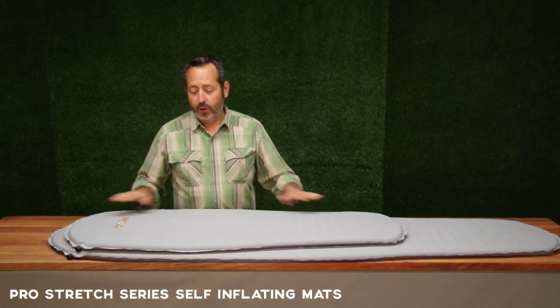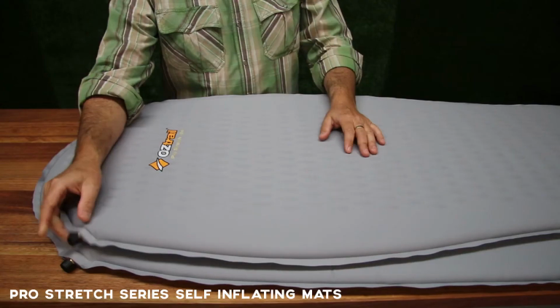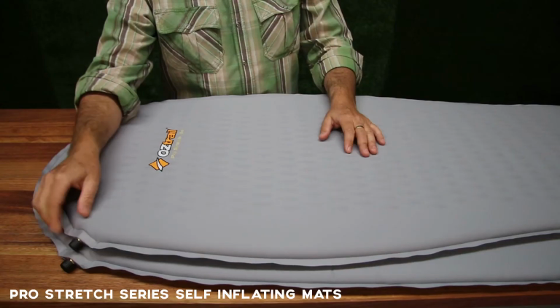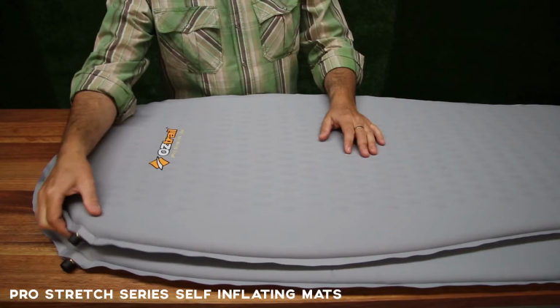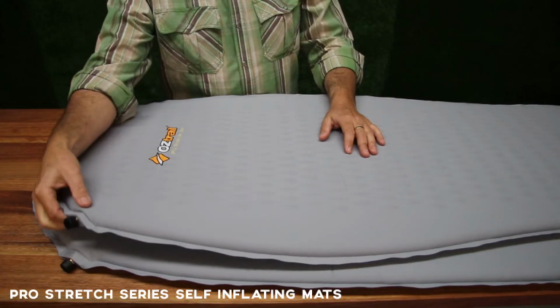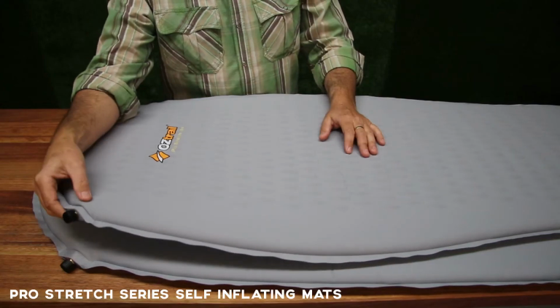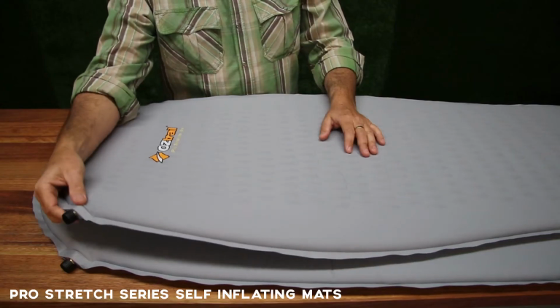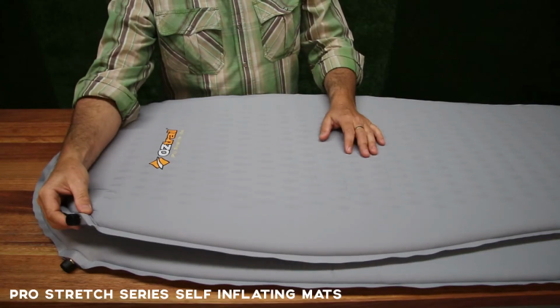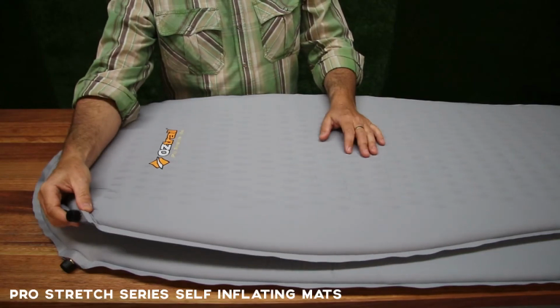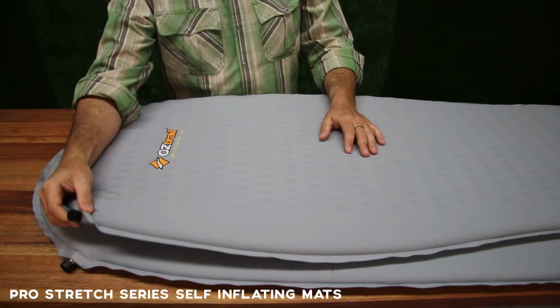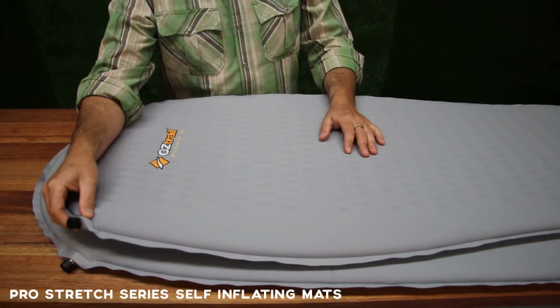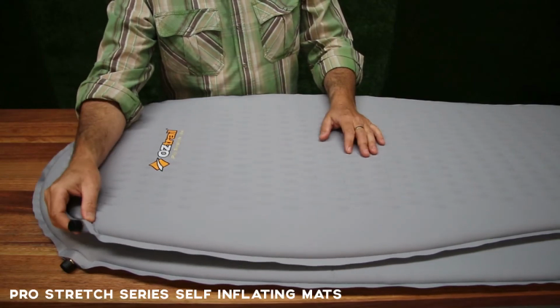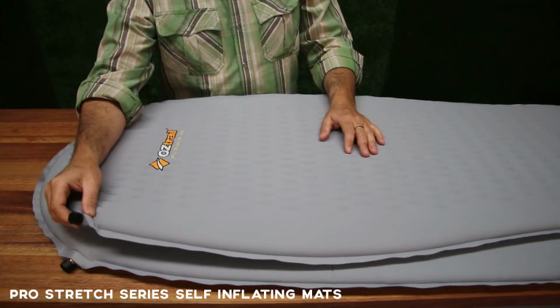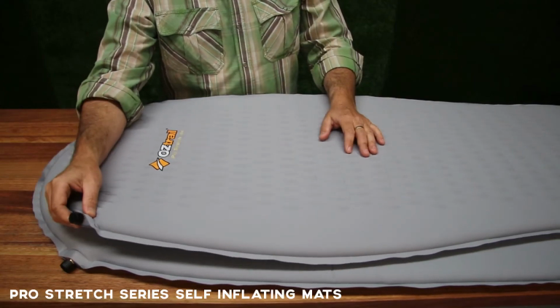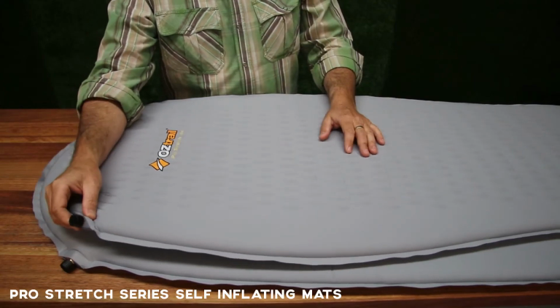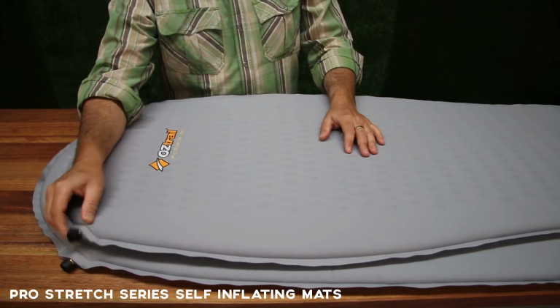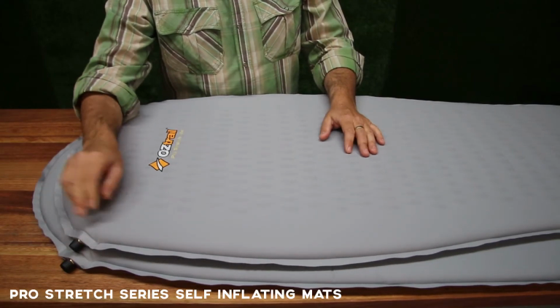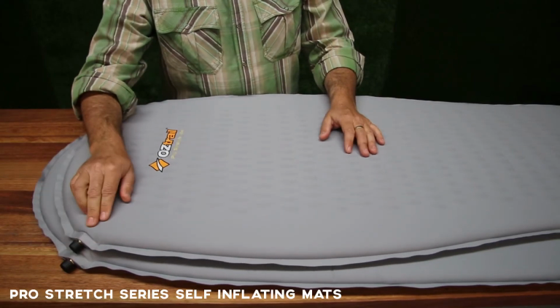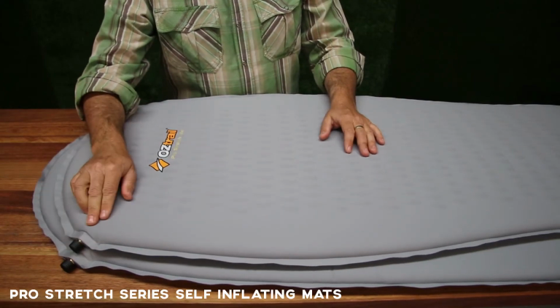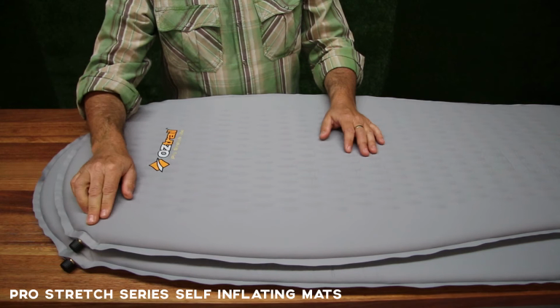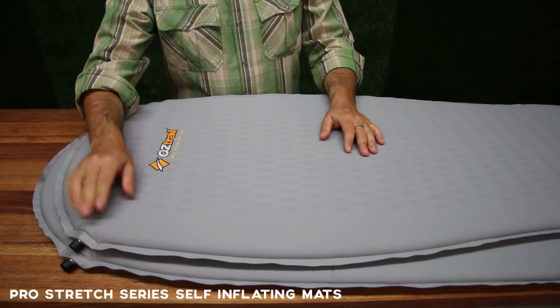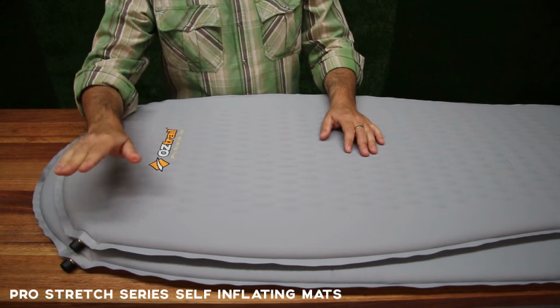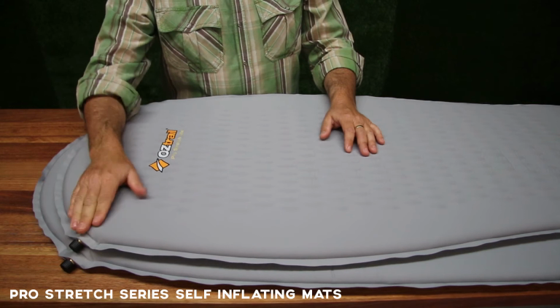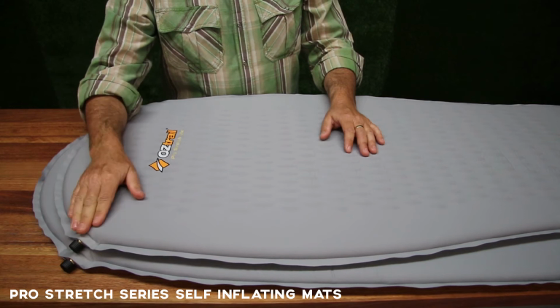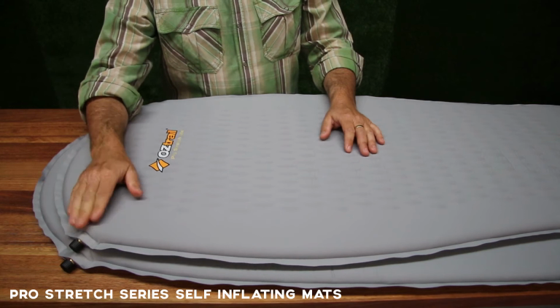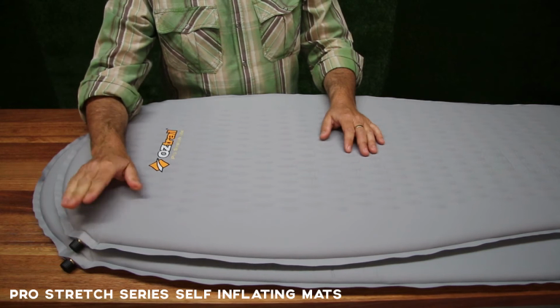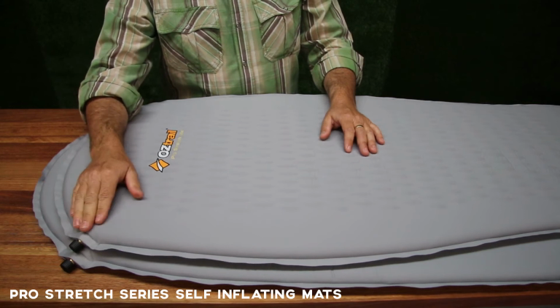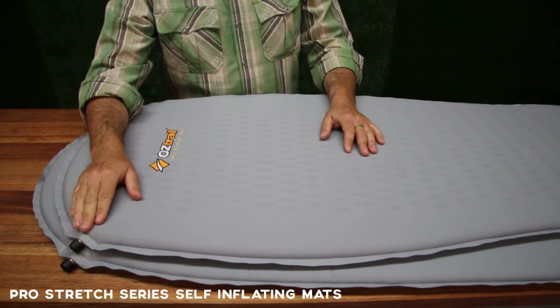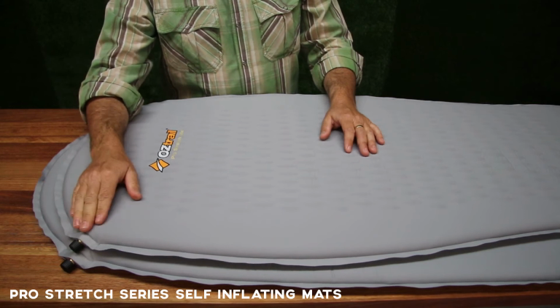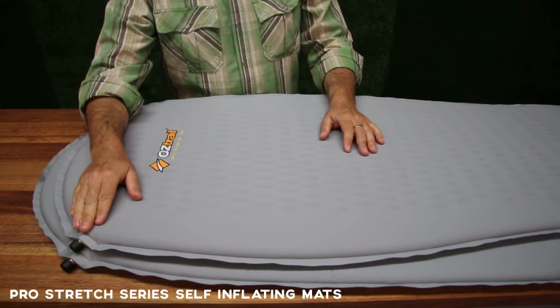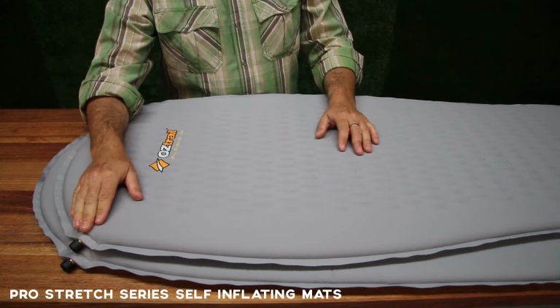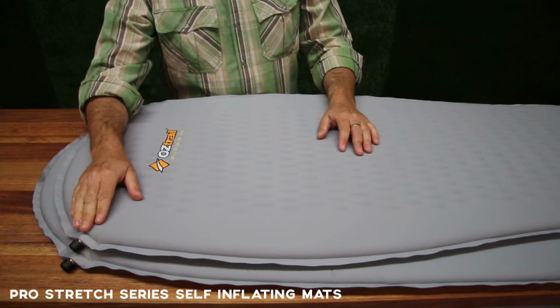As you can see, this uses a copper valve — both mats use a copper valve. Great for strength, it's going to last a long time.